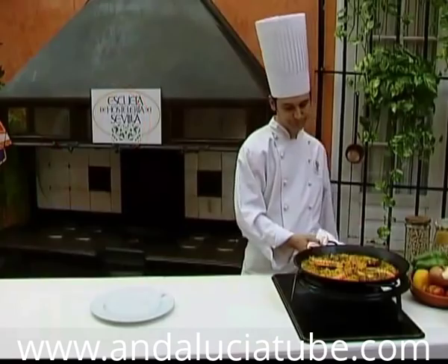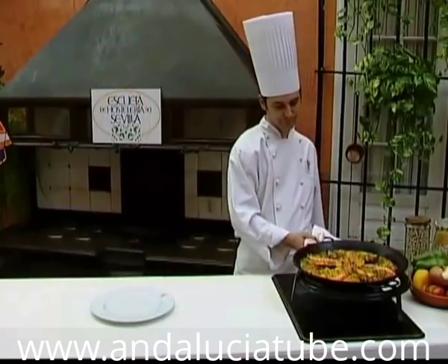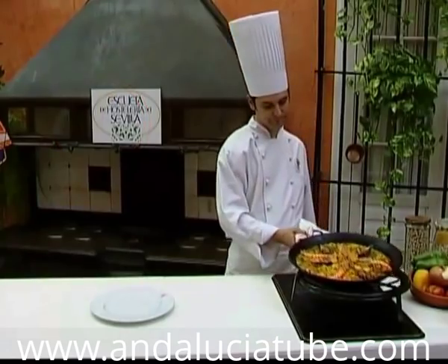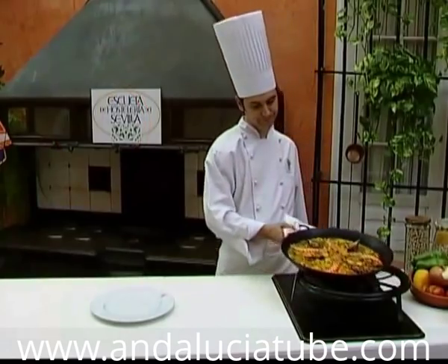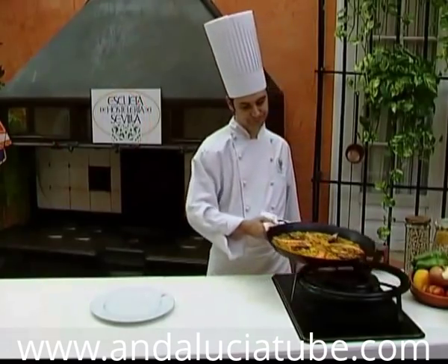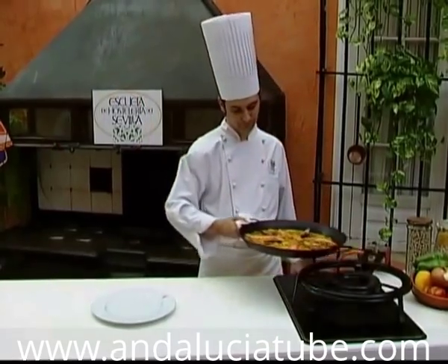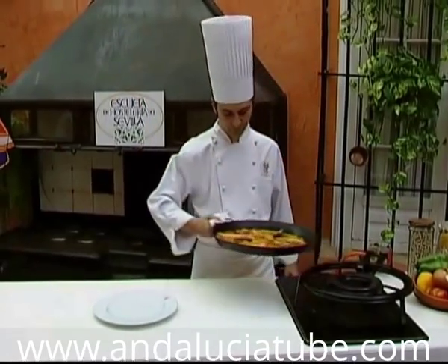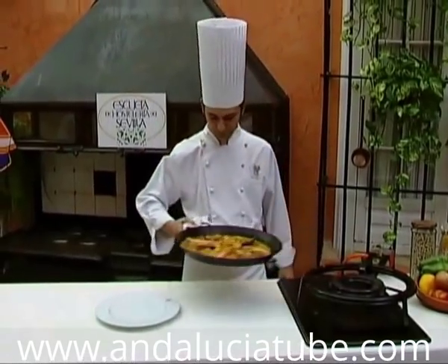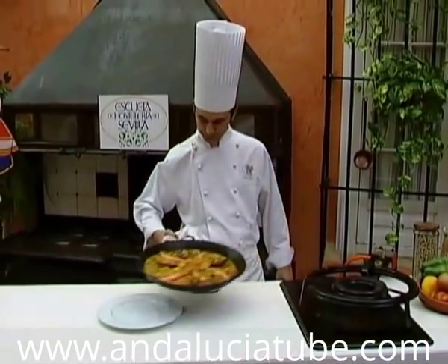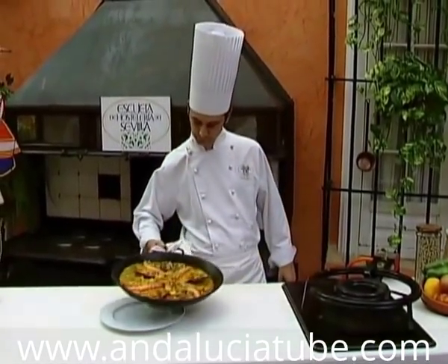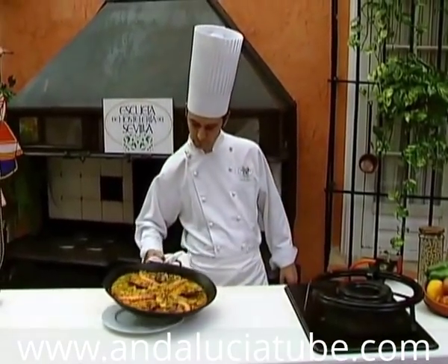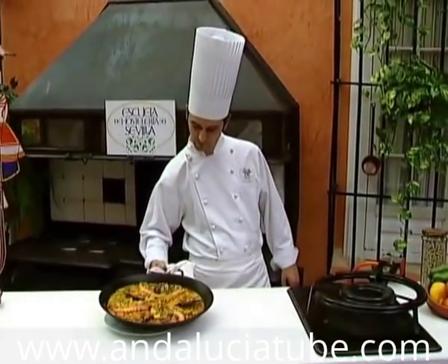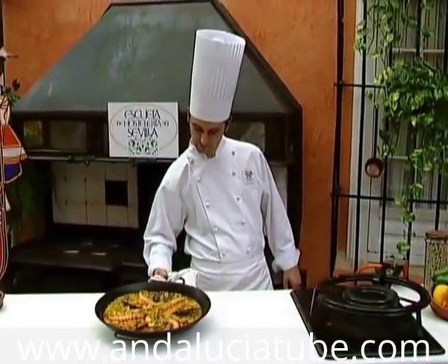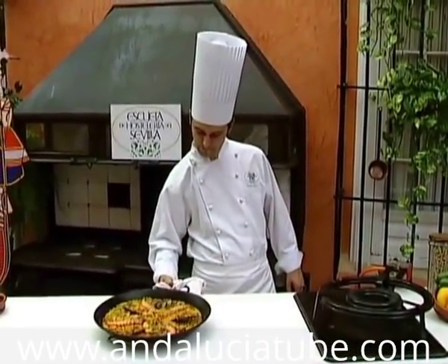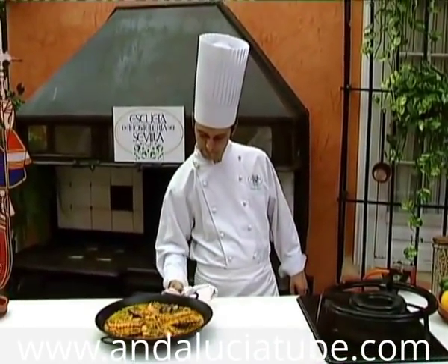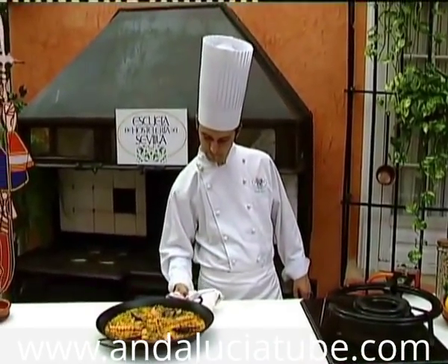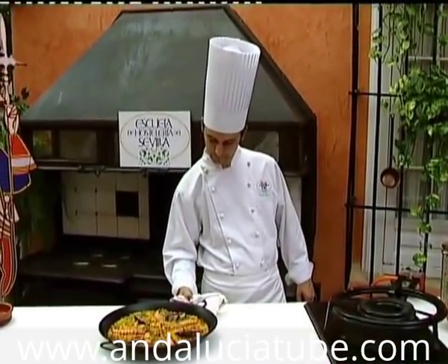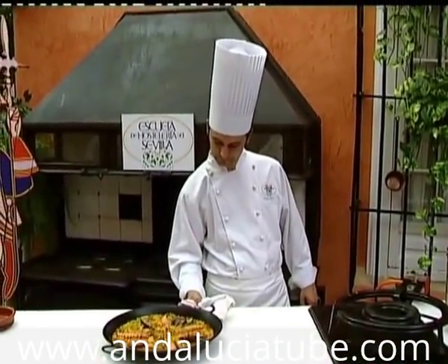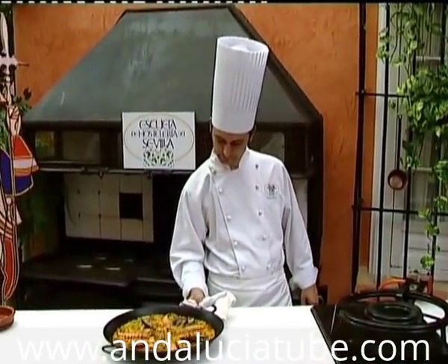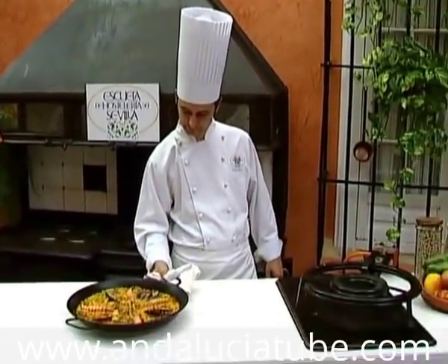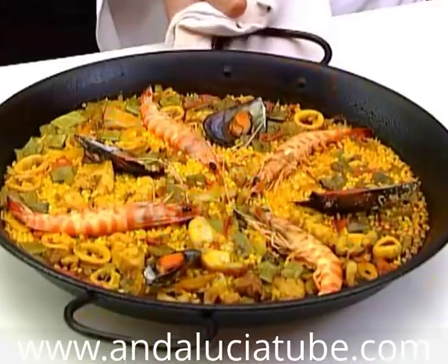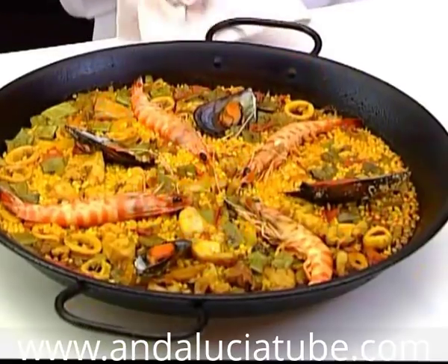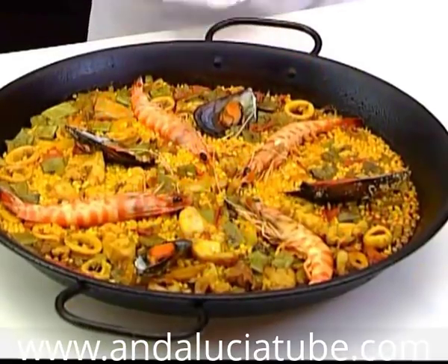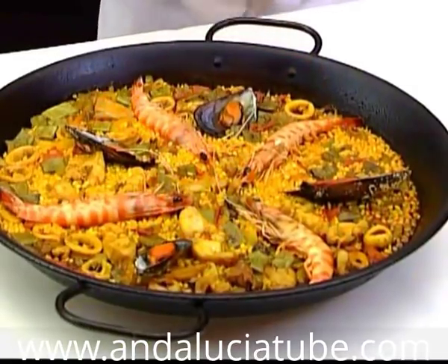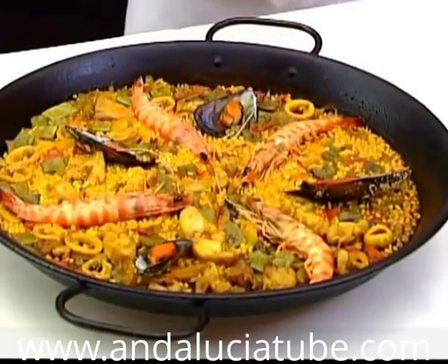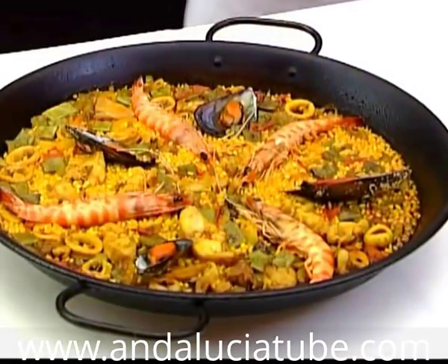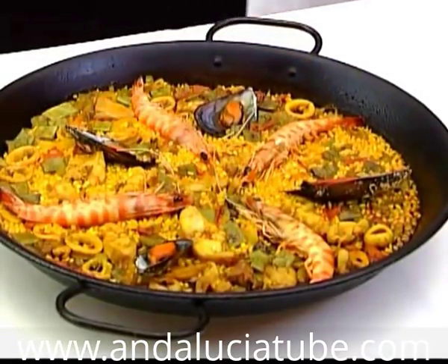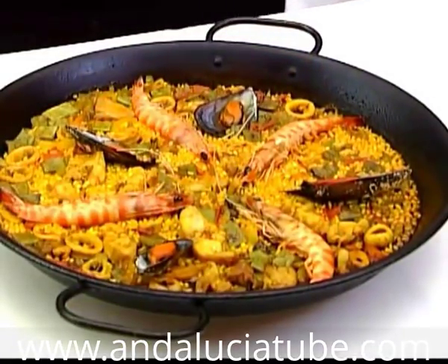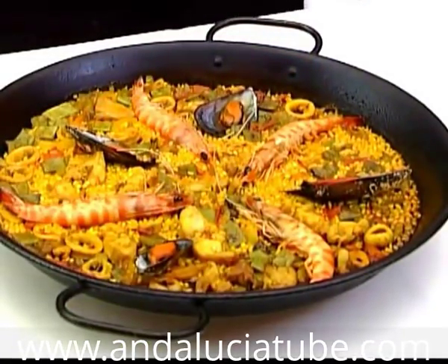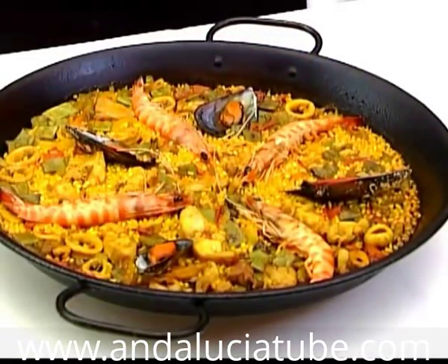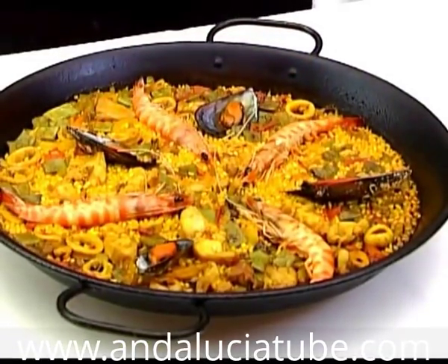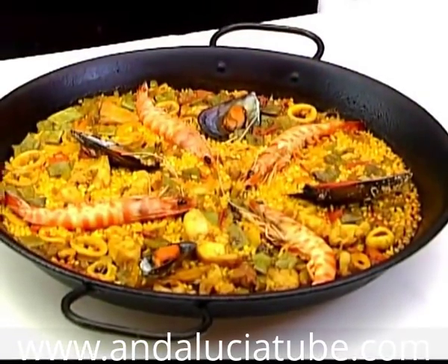When the rice is ready, we take the paella off the heat. It's best to let the rice settle for five minutes before serving.